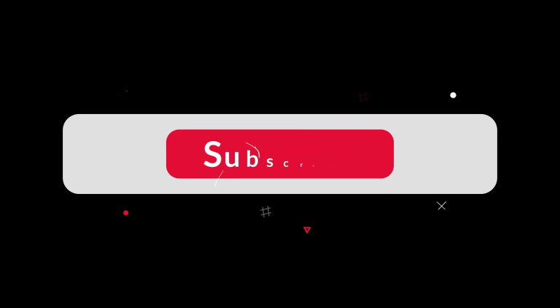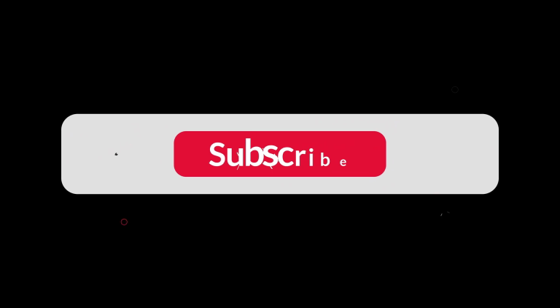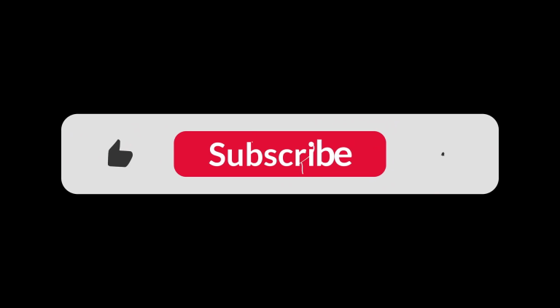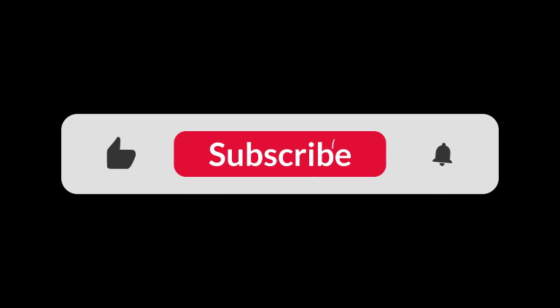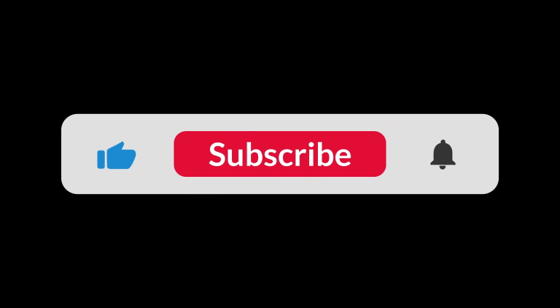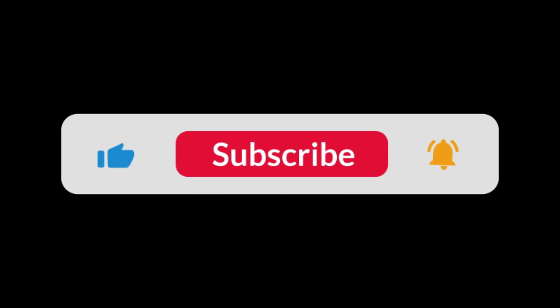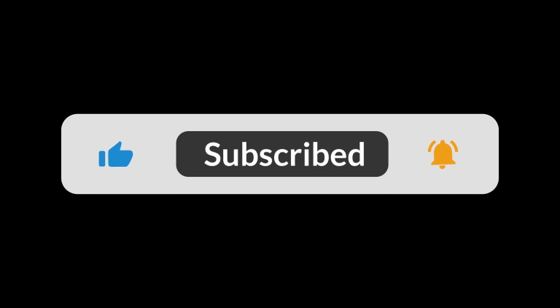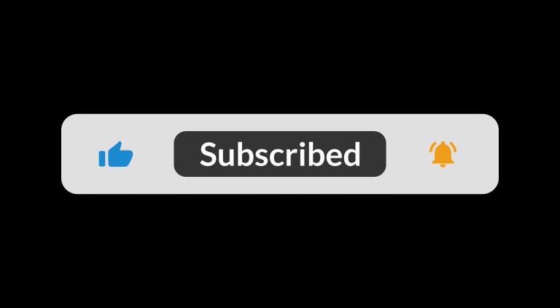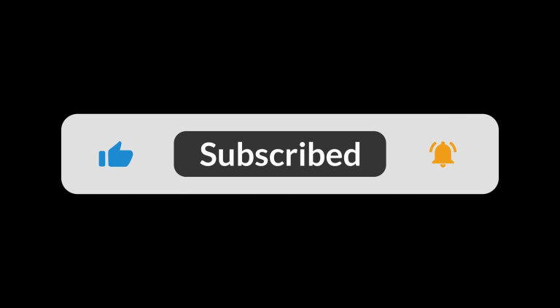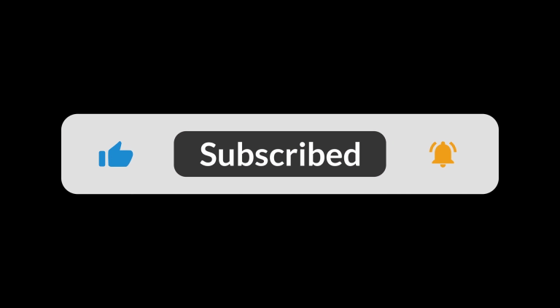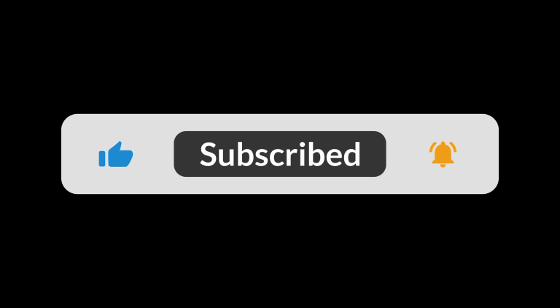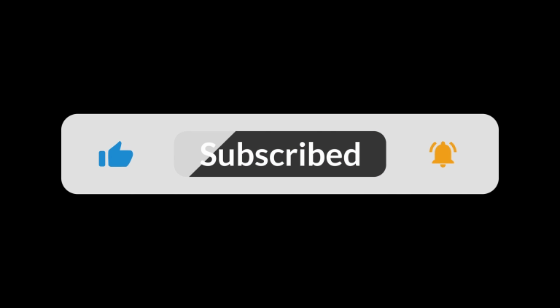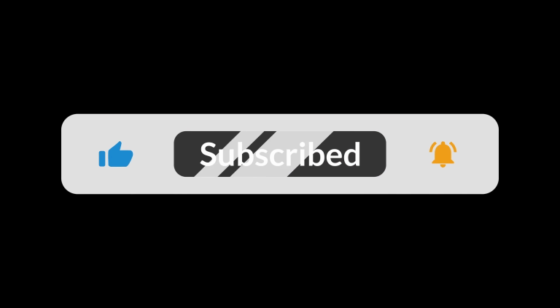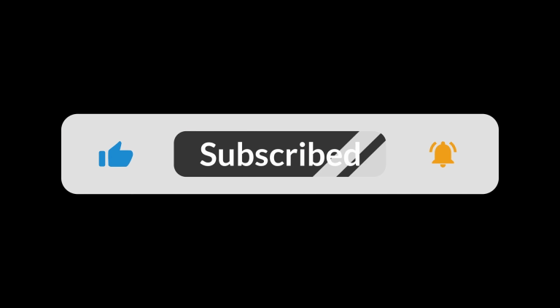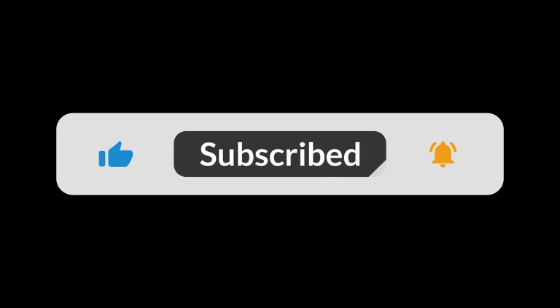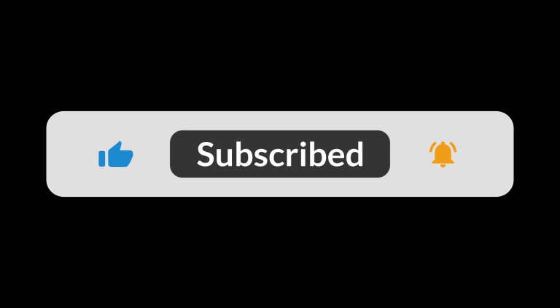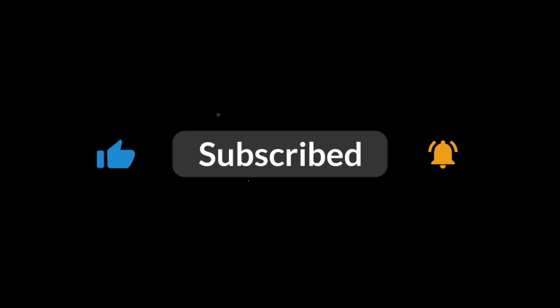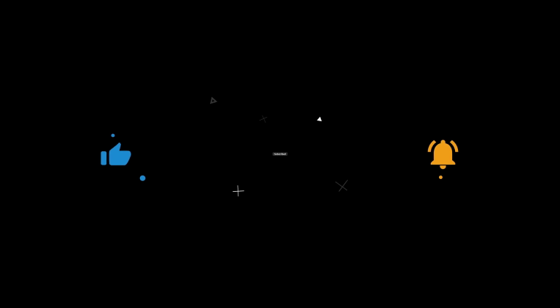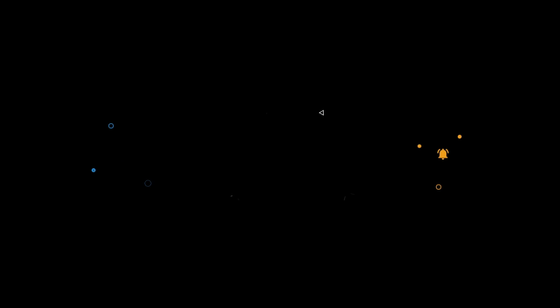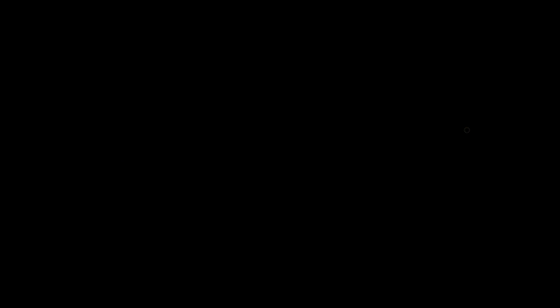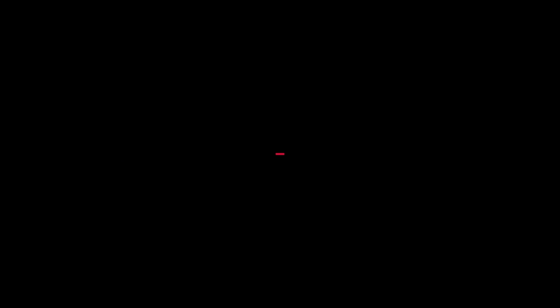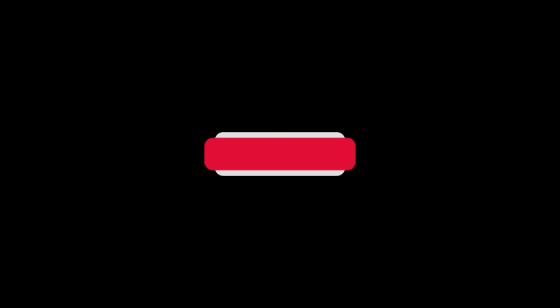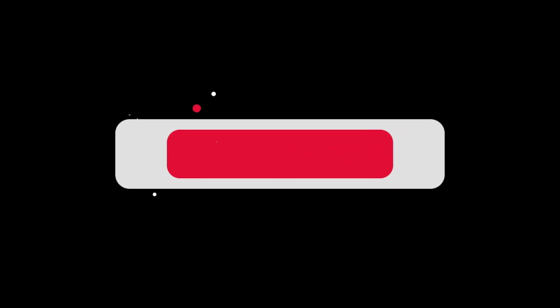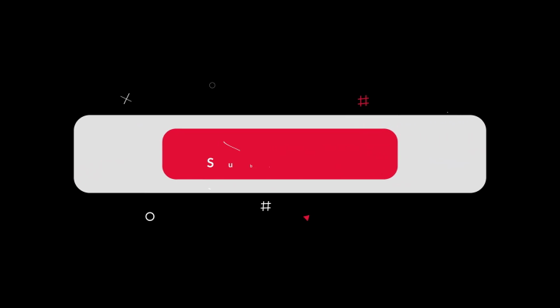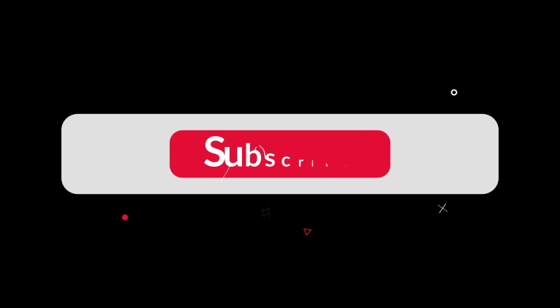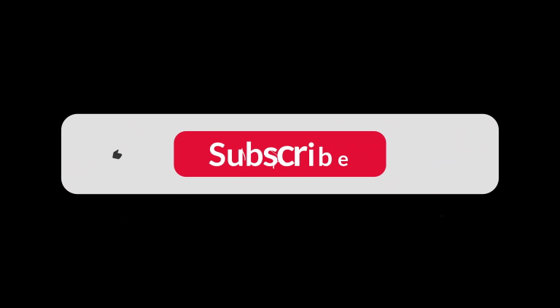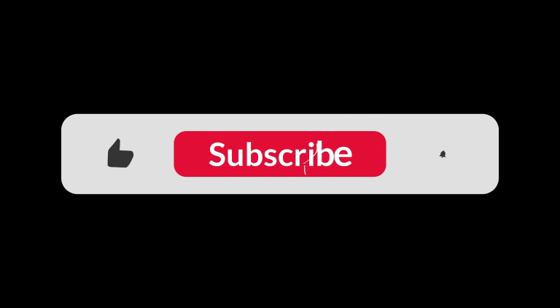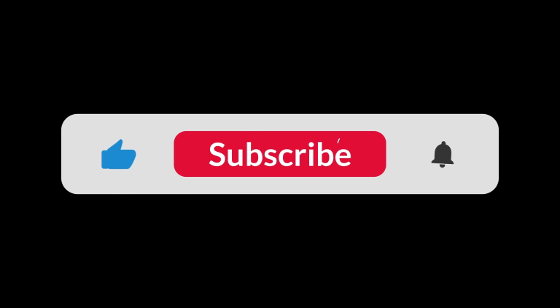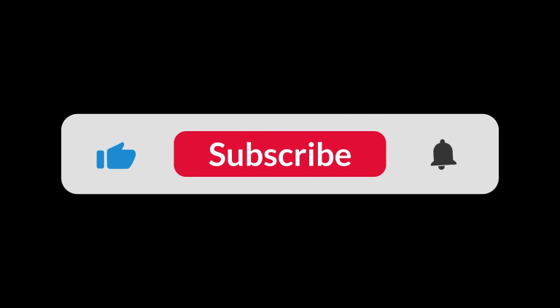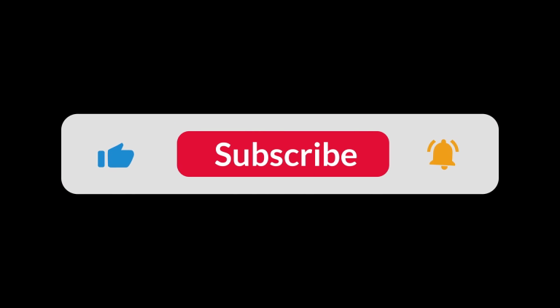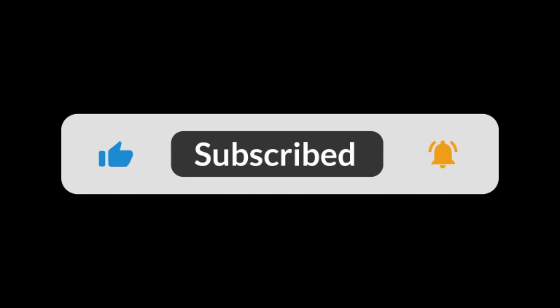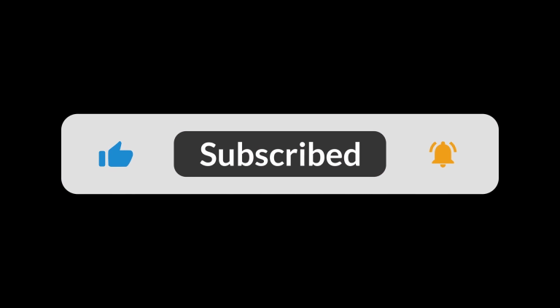You can find the Amazon purchase link in the description below. Hope this video was helpful to you — thanks for watching.